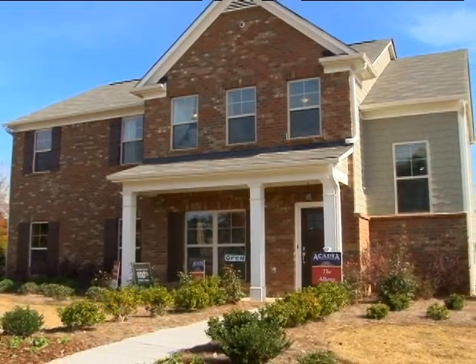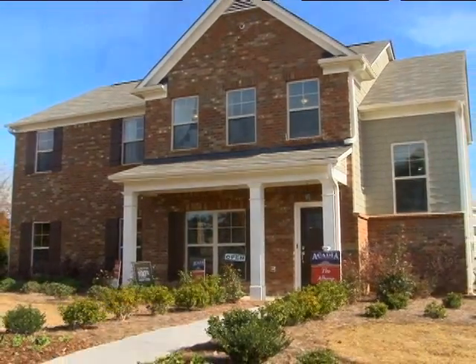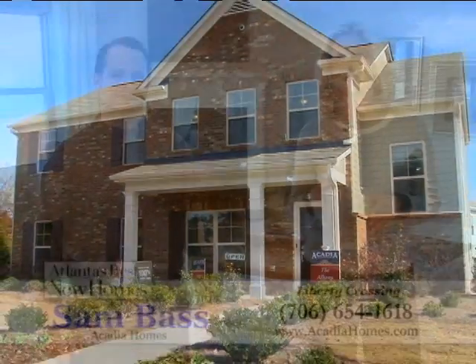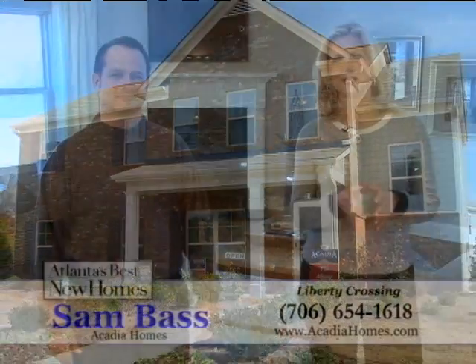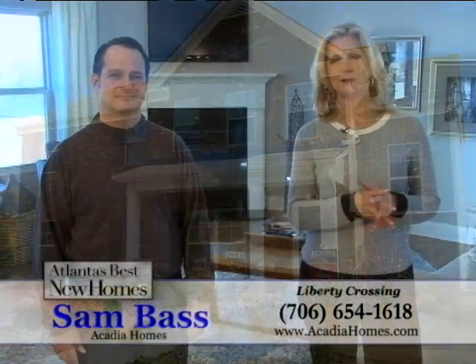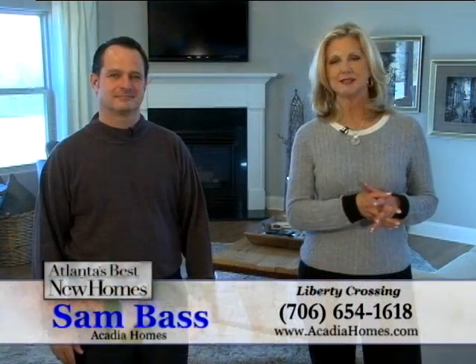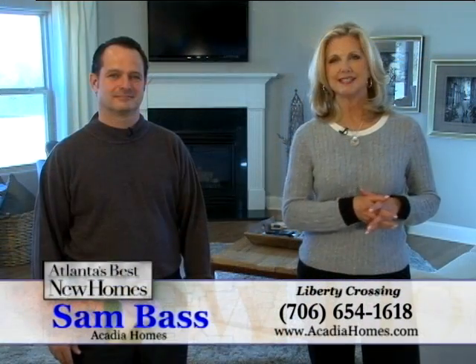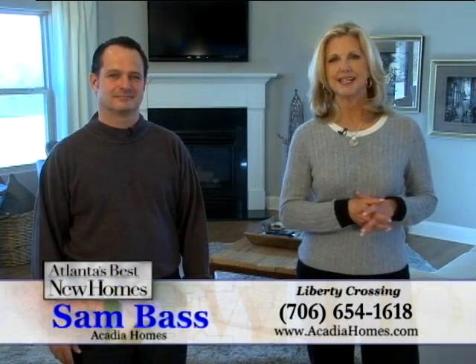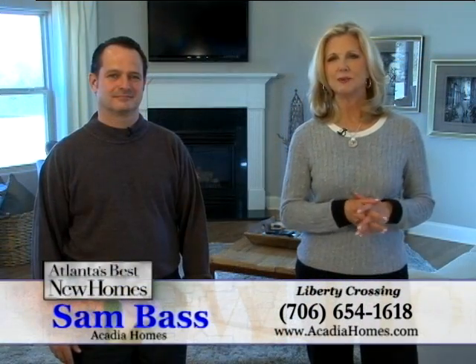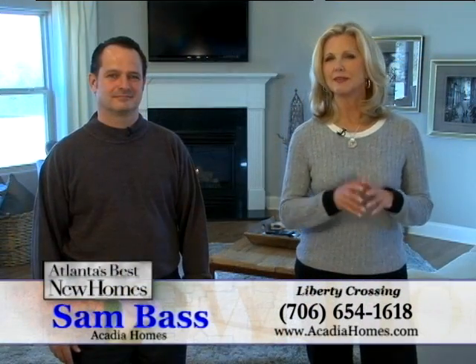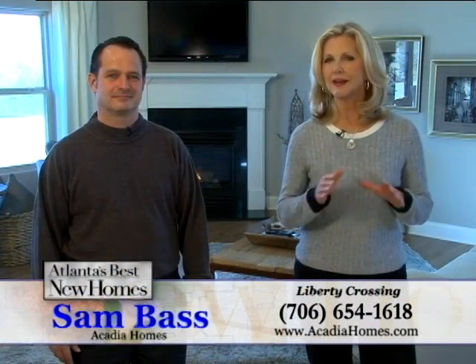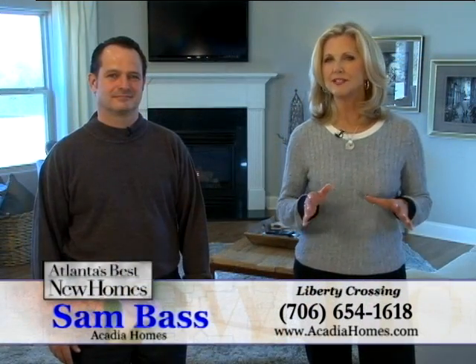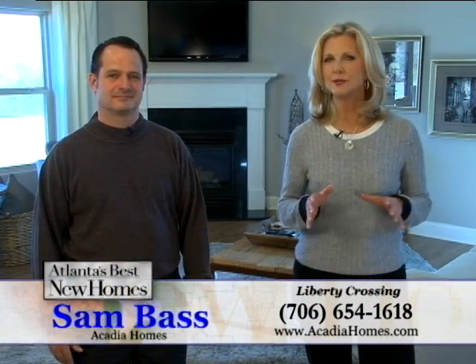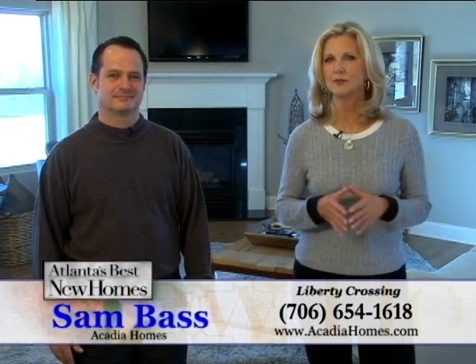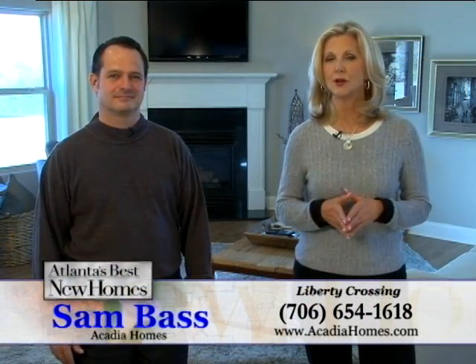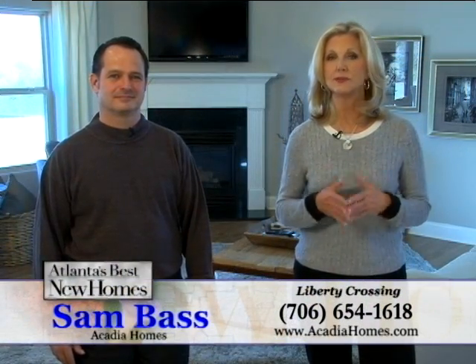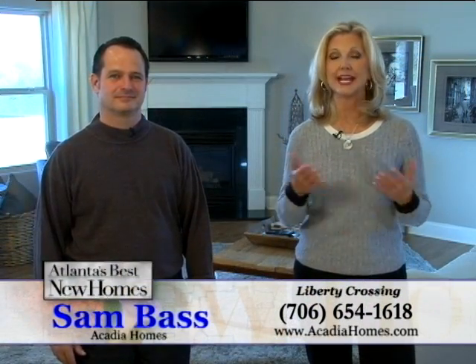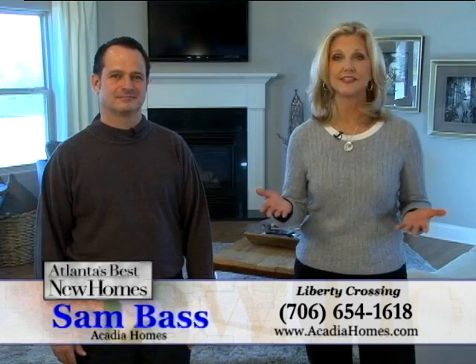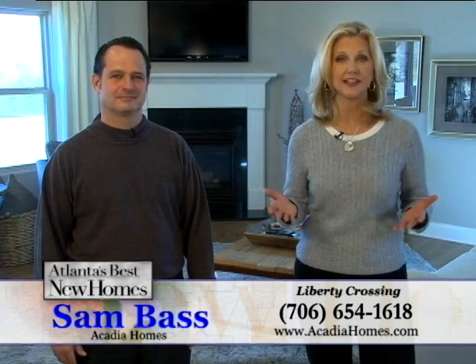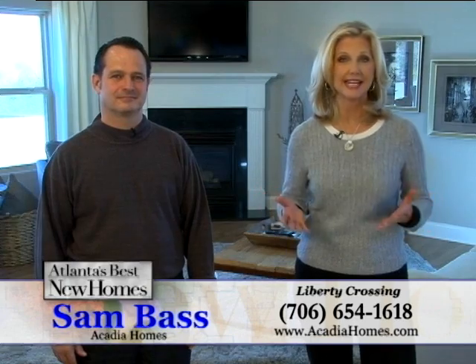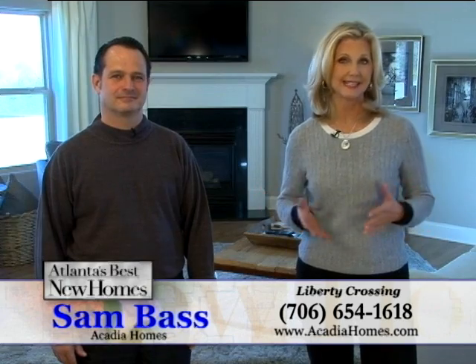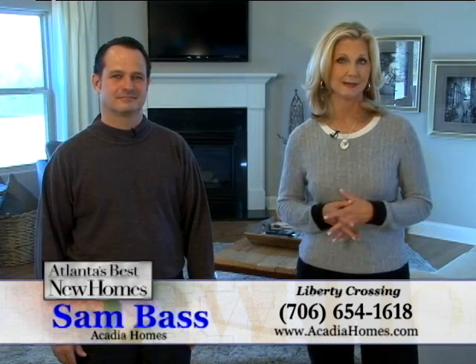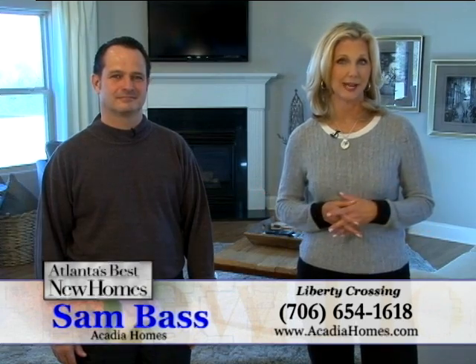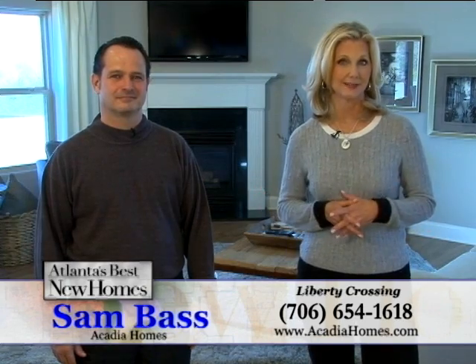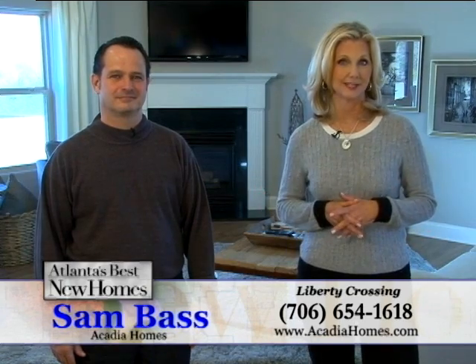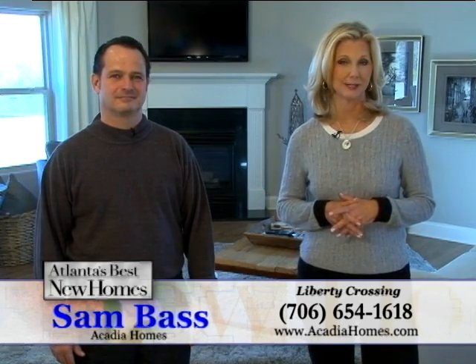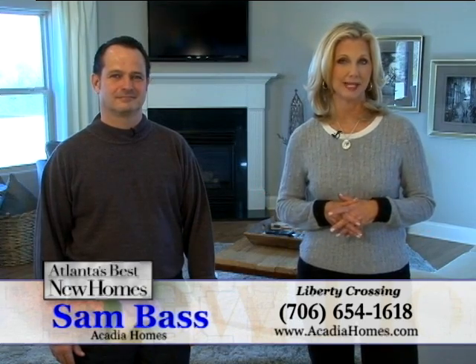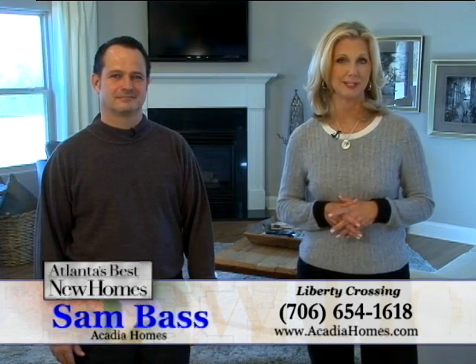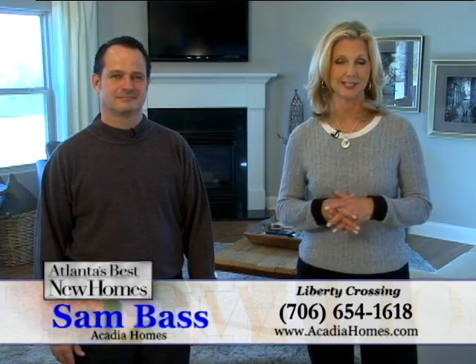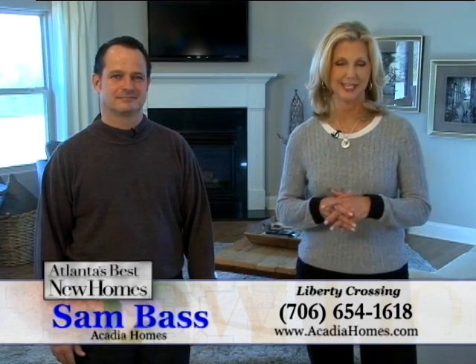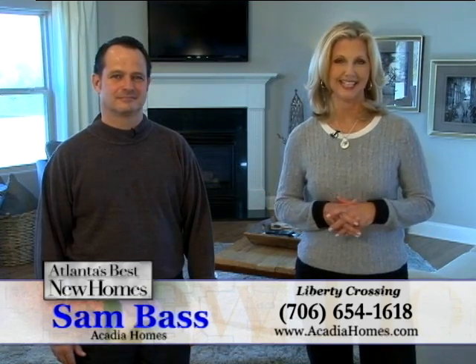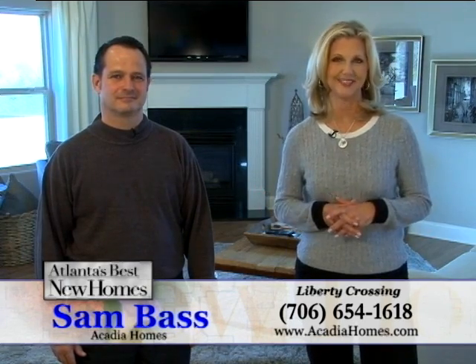Visit Liberty Crossing today — you will love these beautiful homes and the fantastic Brazelton location. Check it out.